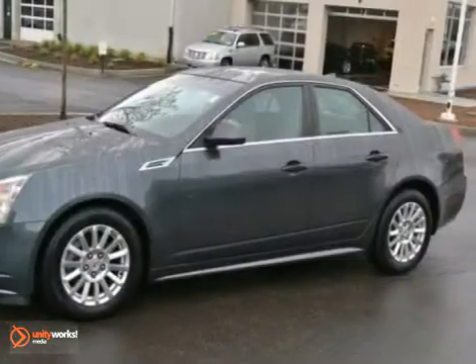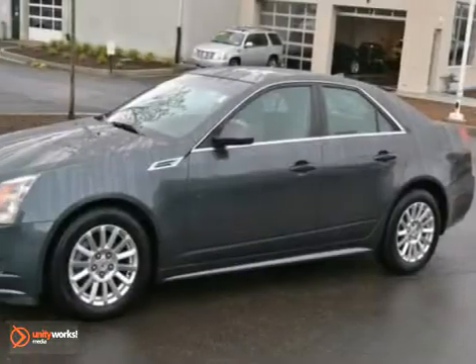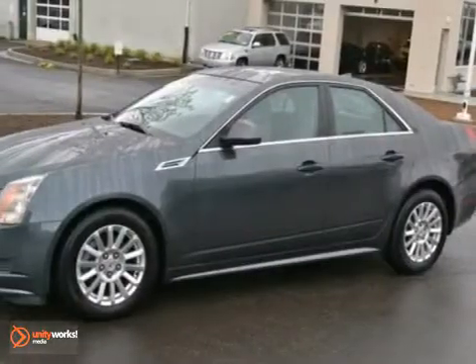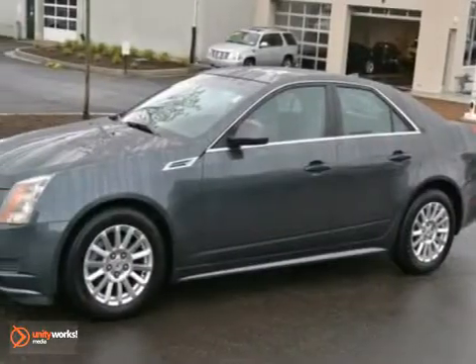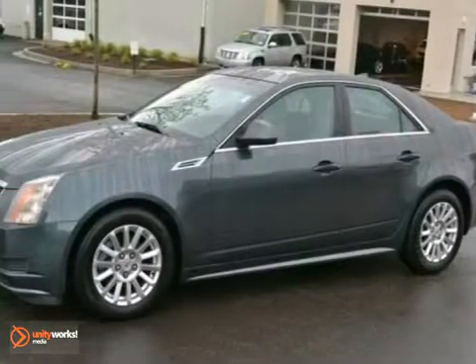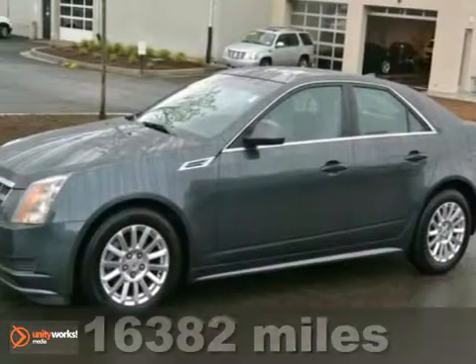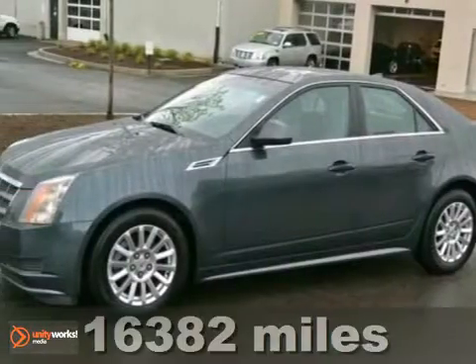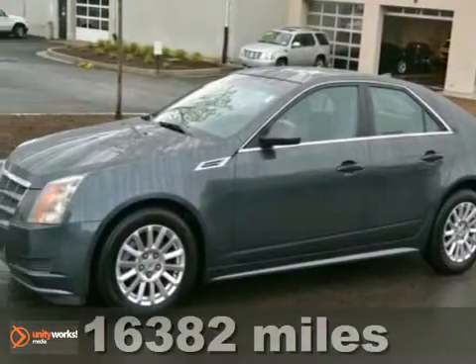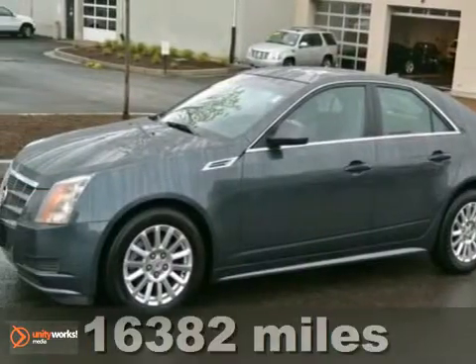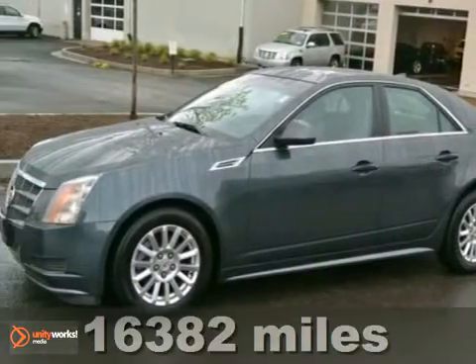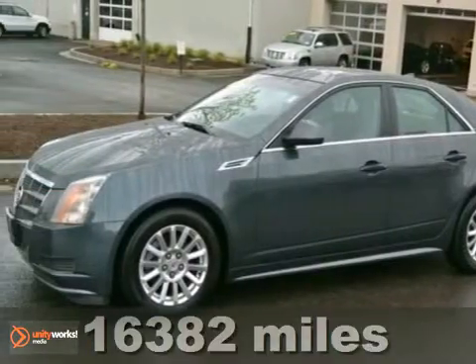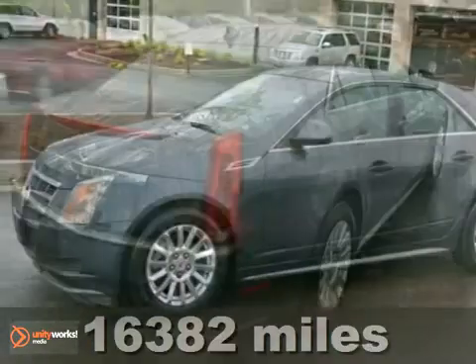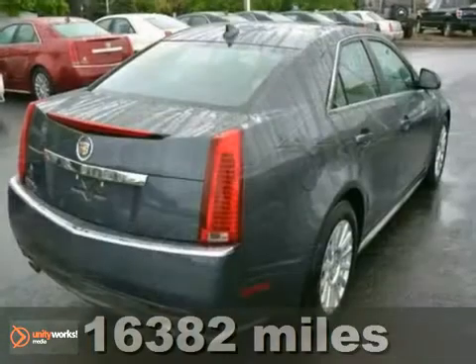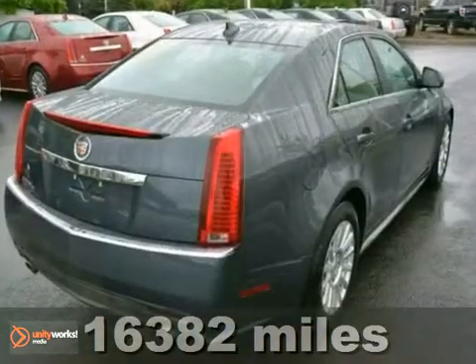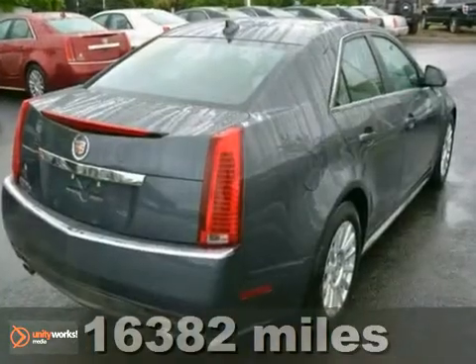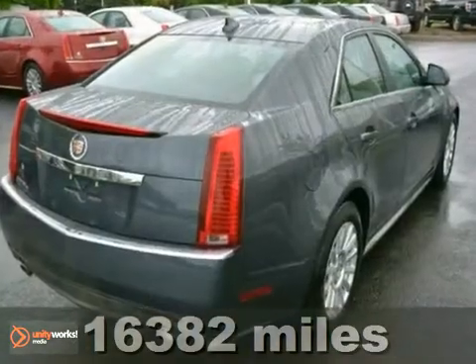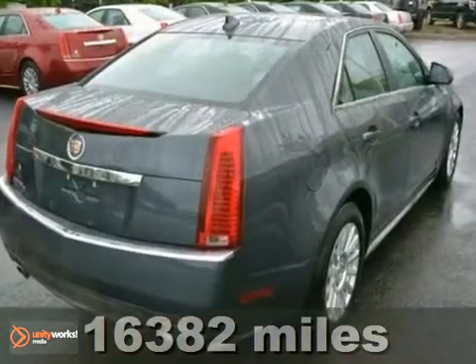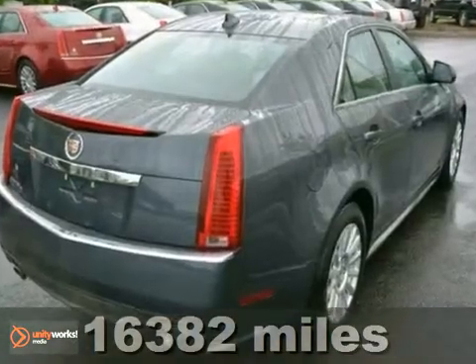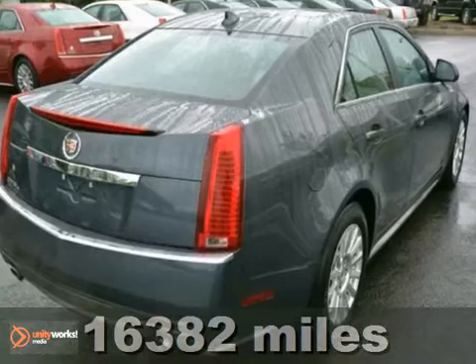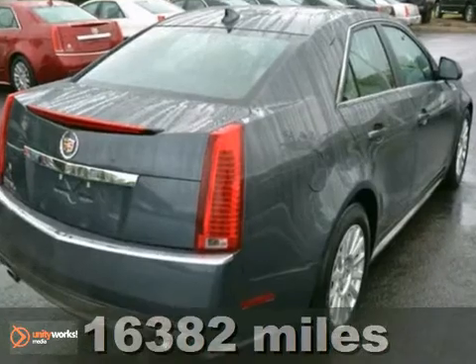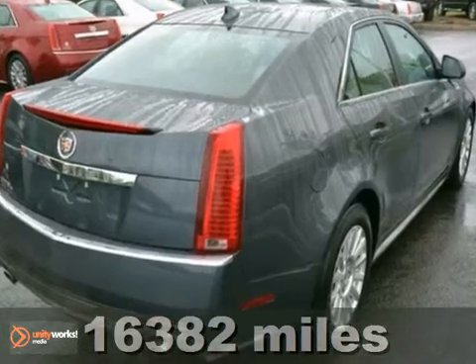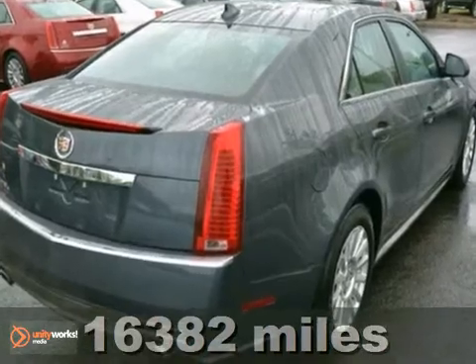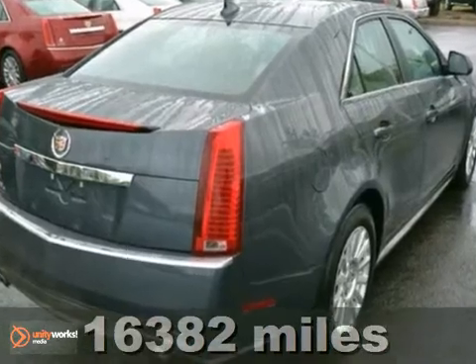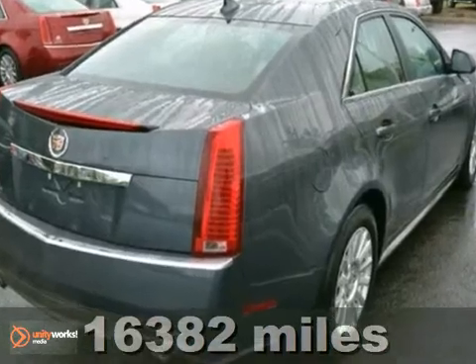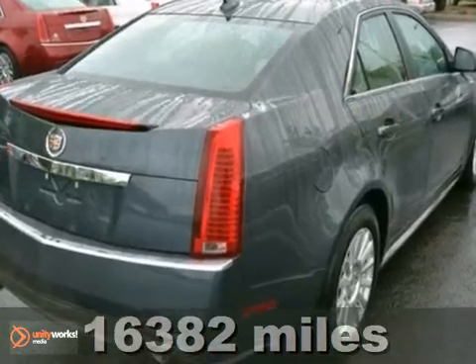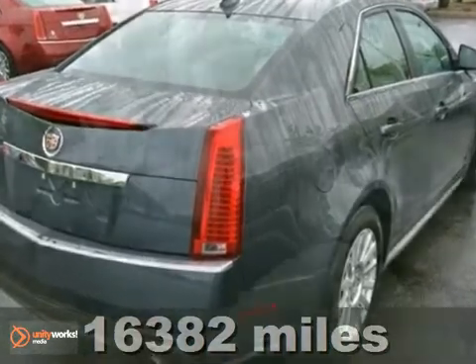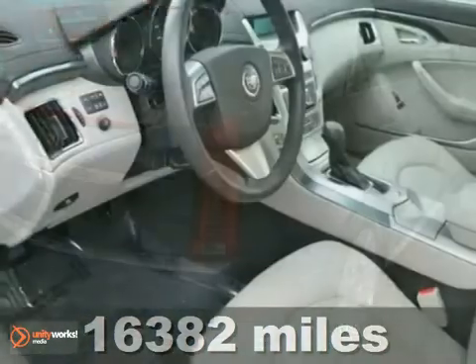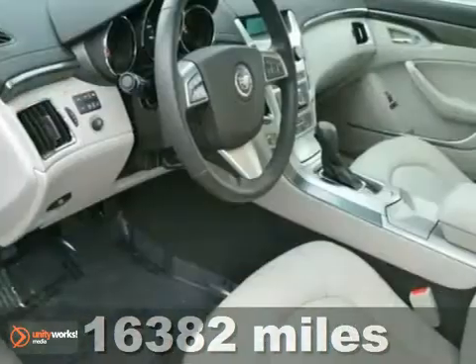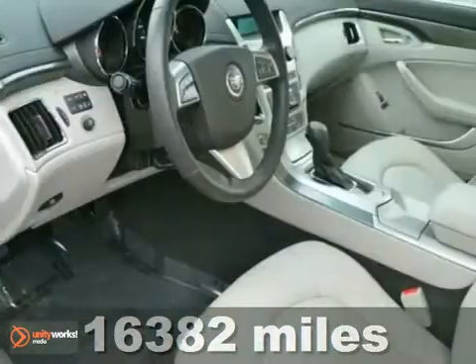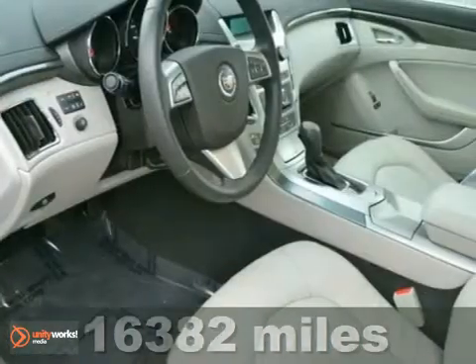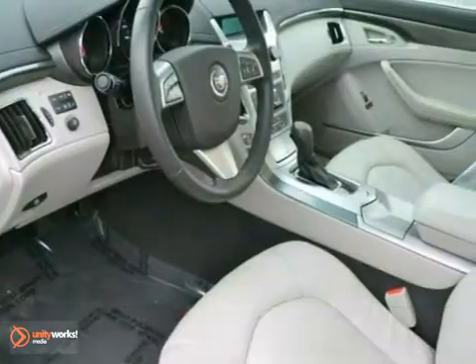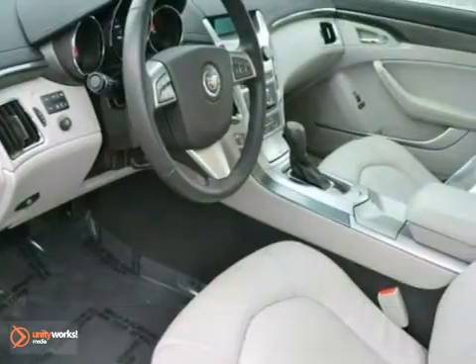You don't have to worry about depreciation on this stunning 2010 Cadillac CTS. The guy before you got it all. What a guy.